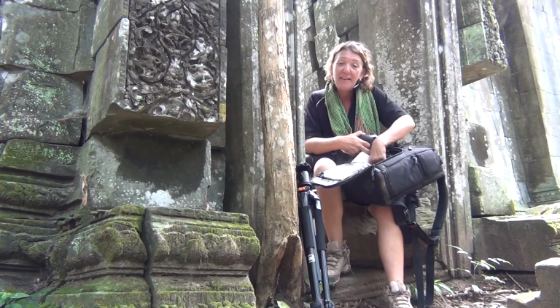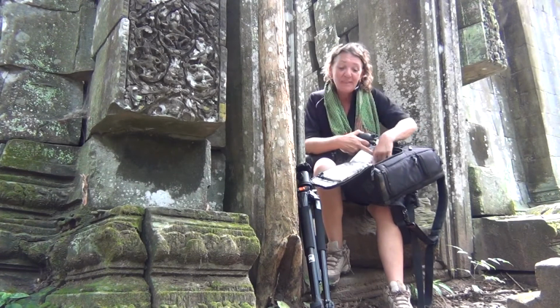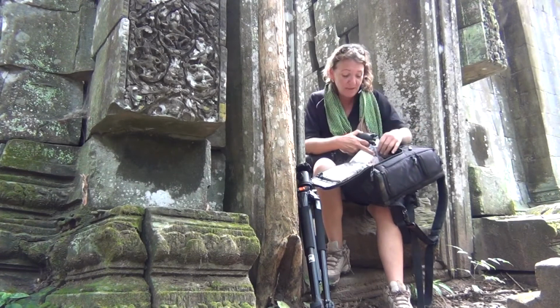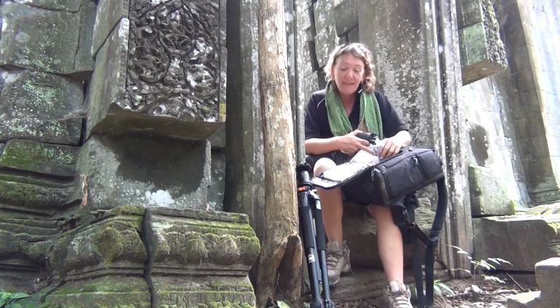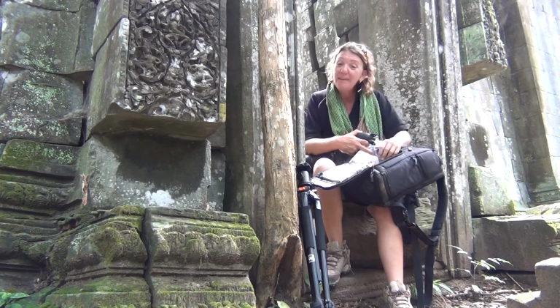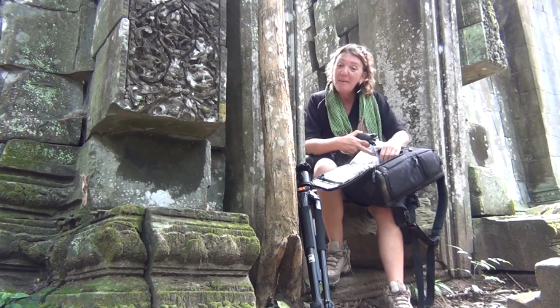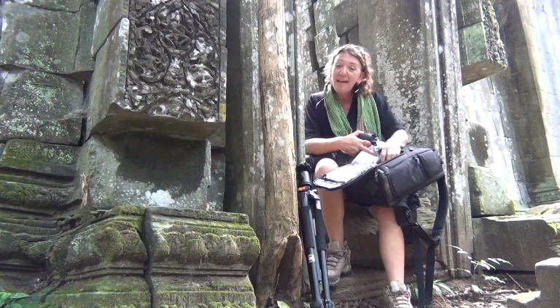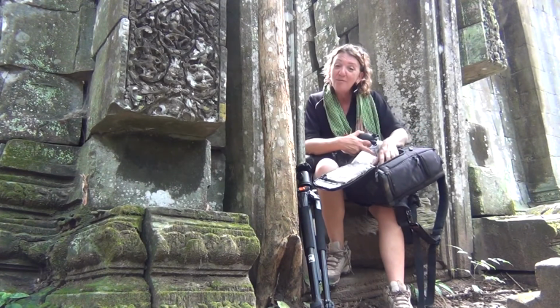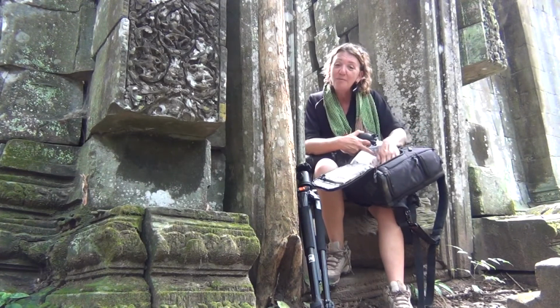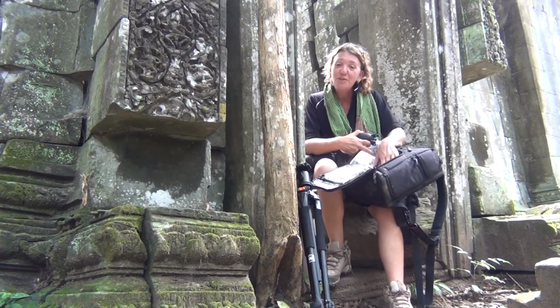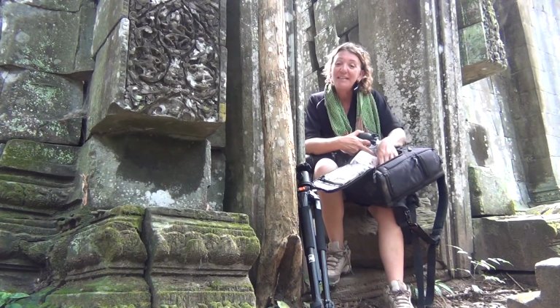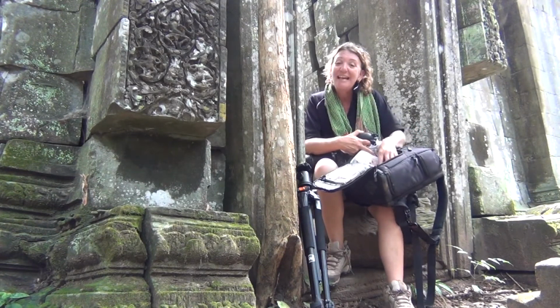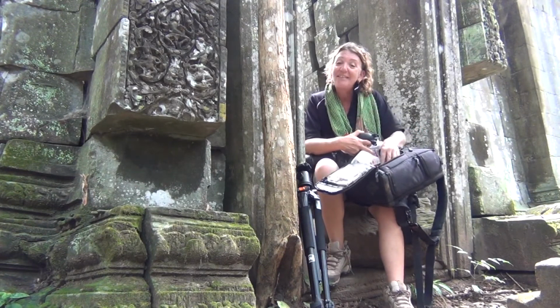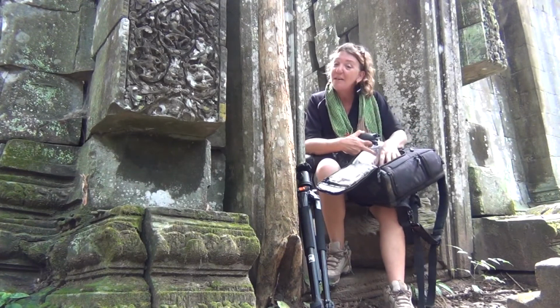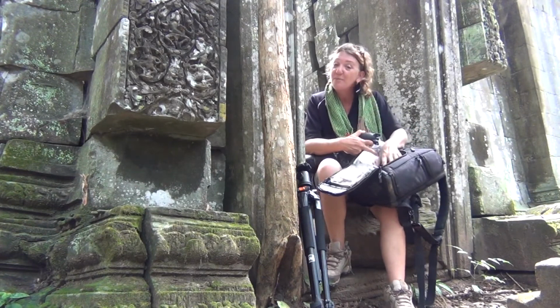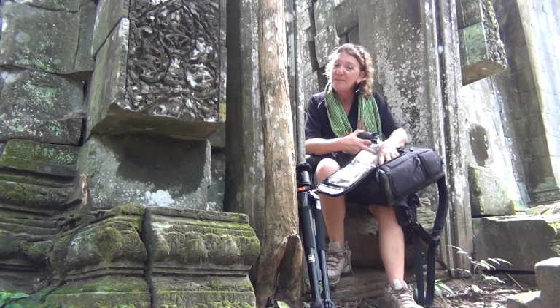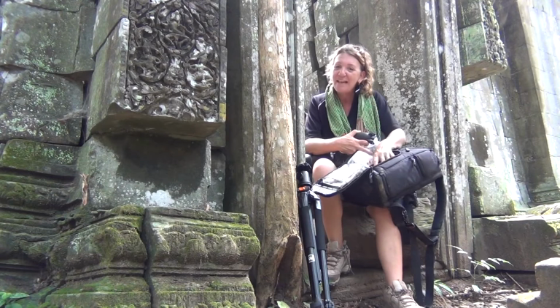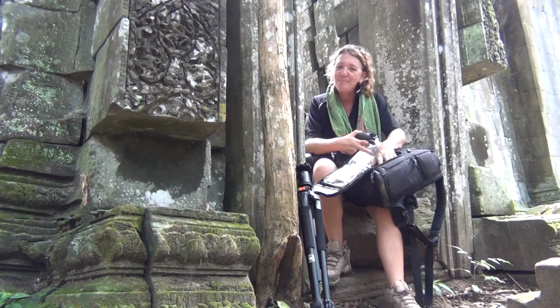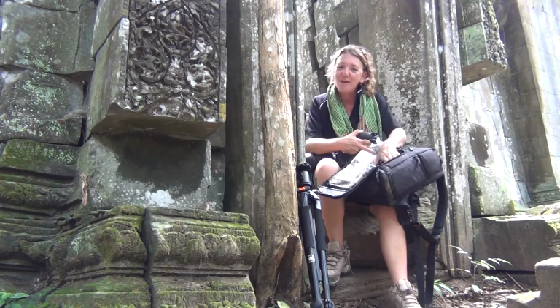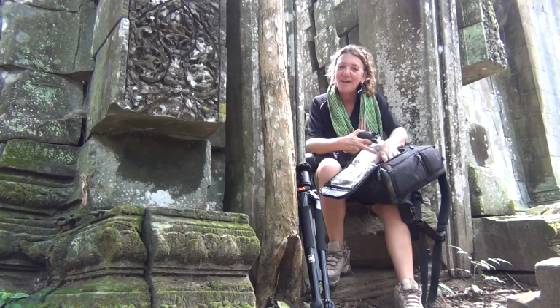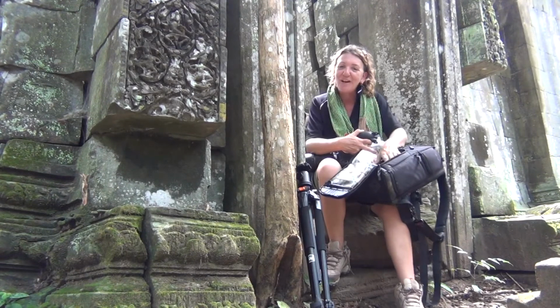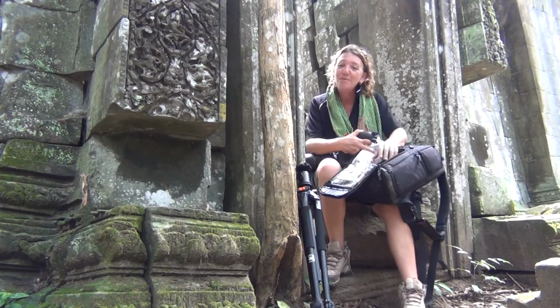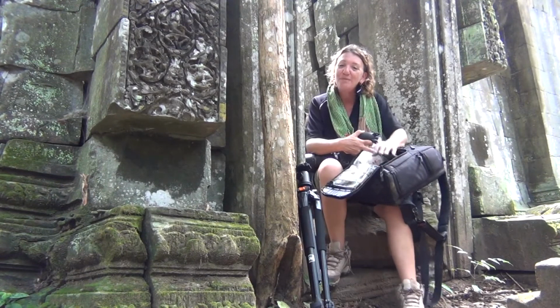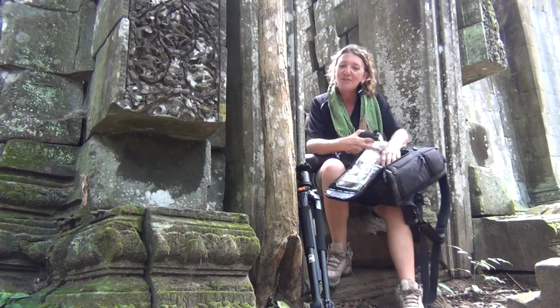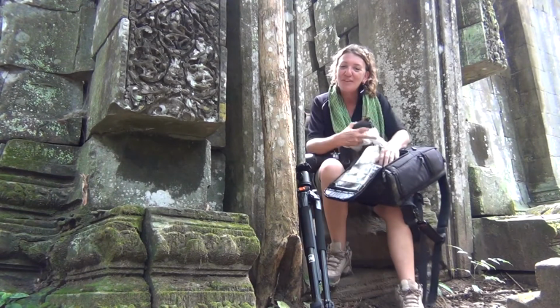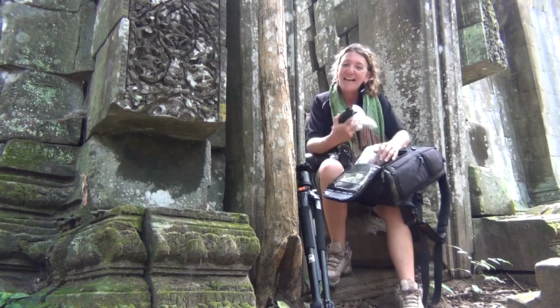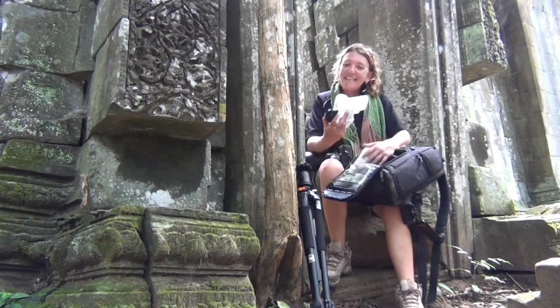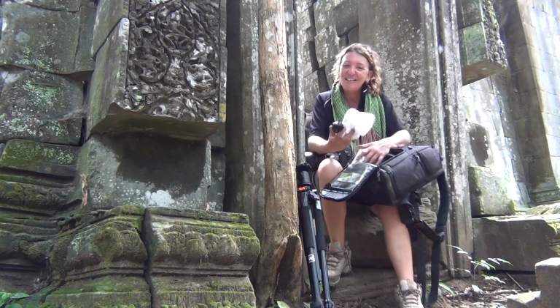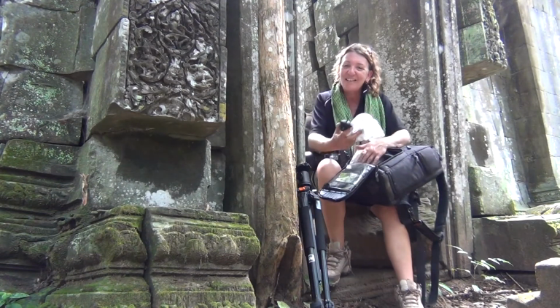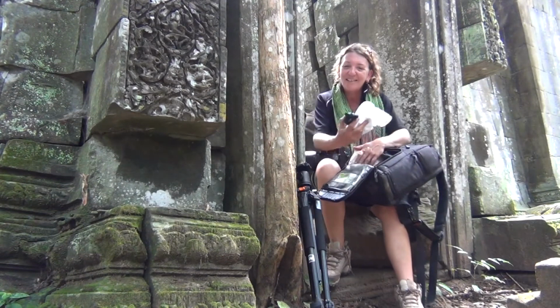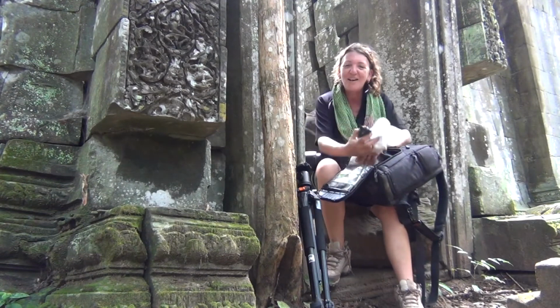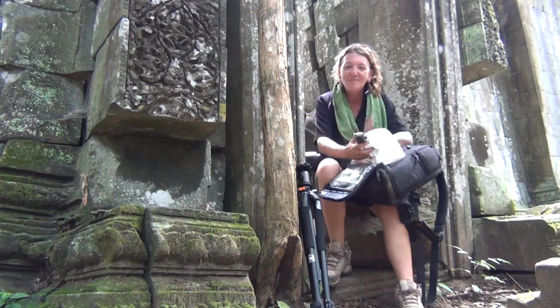So that's what's in the bag while I'm shooting at the temples in Cambodia. Hope you've enjoyed that — see you next time.